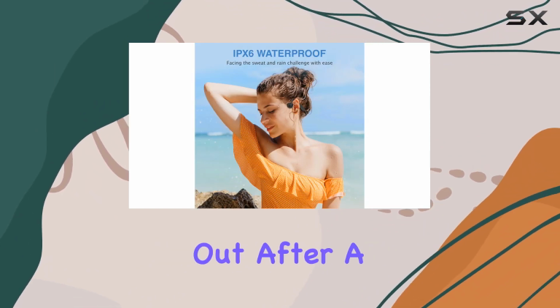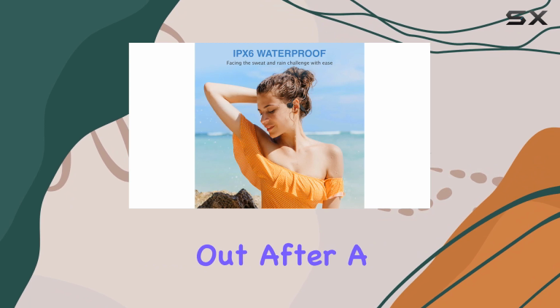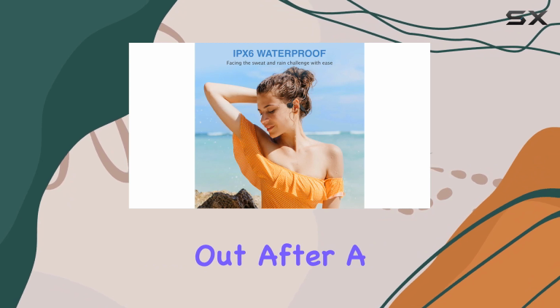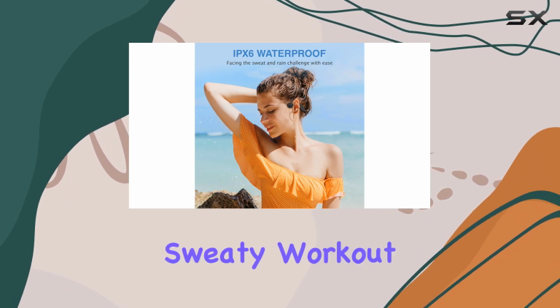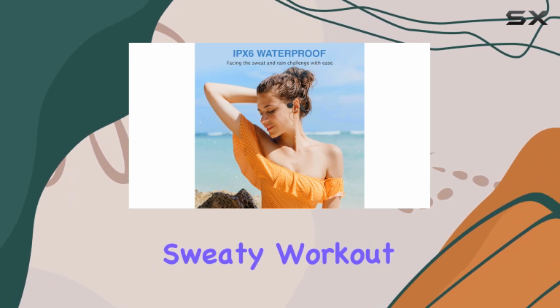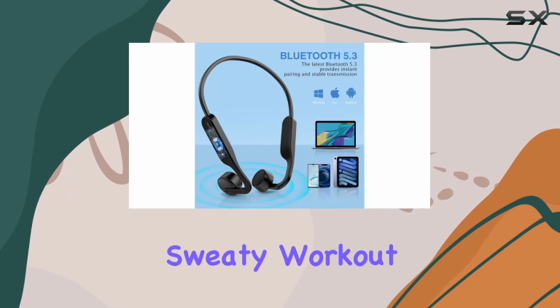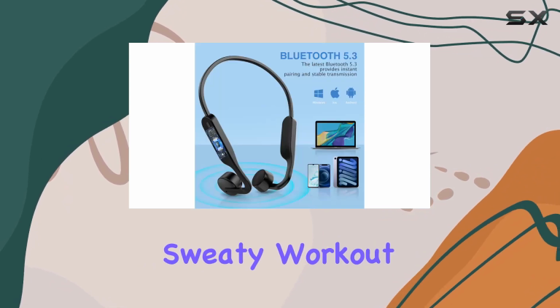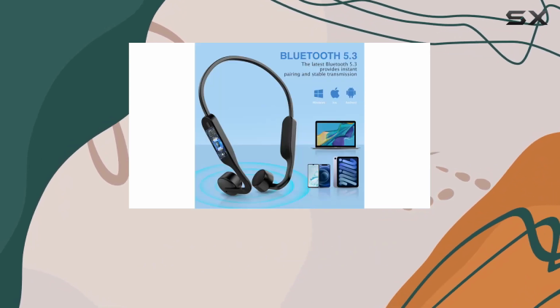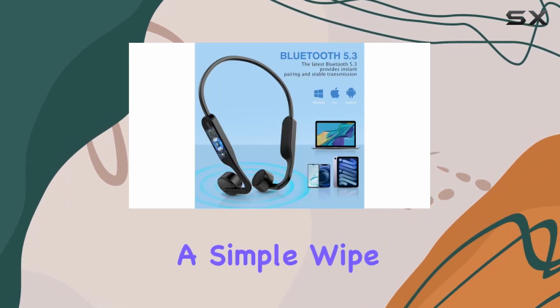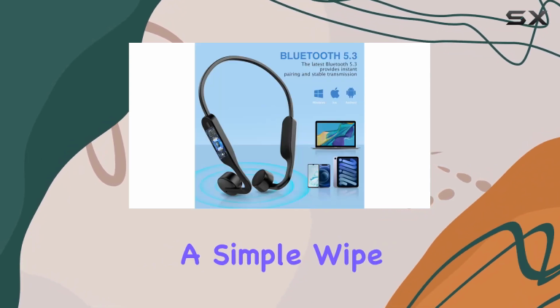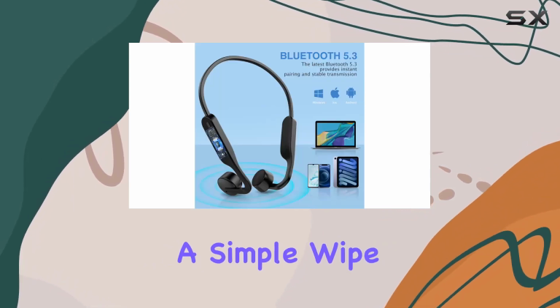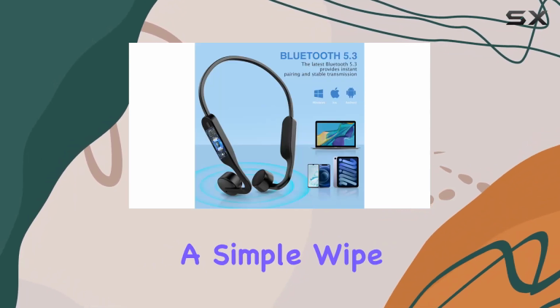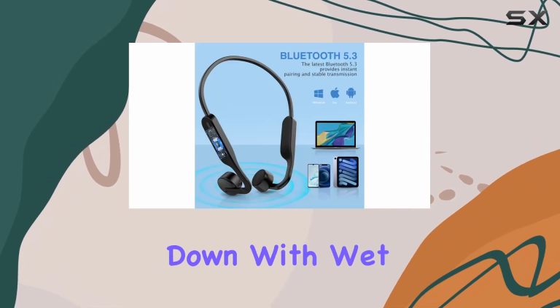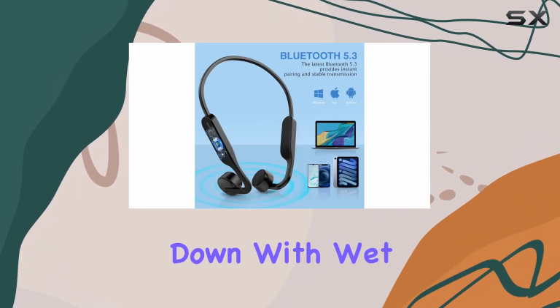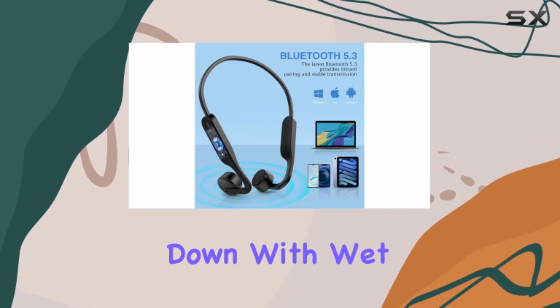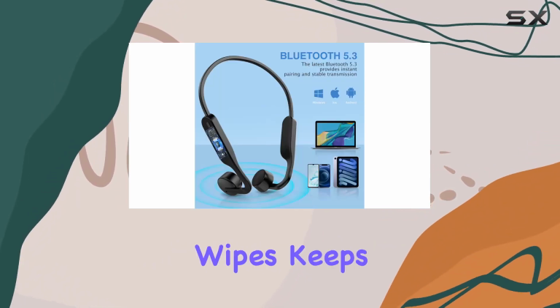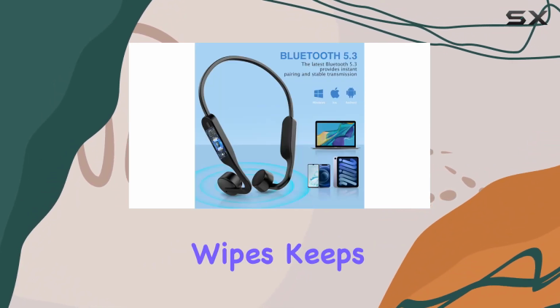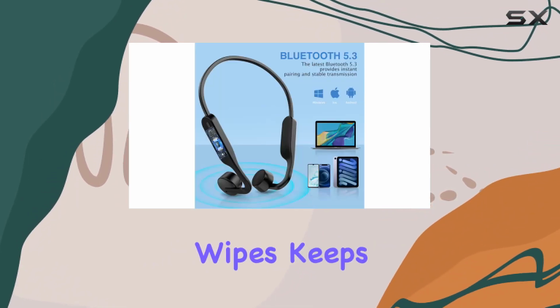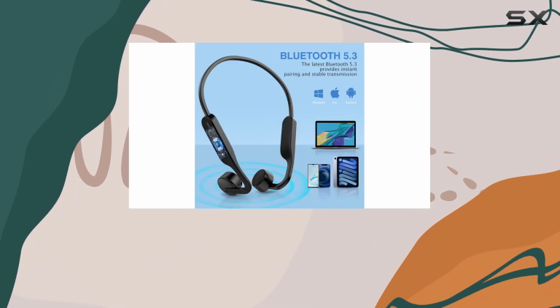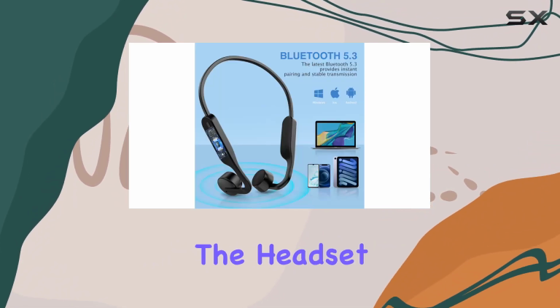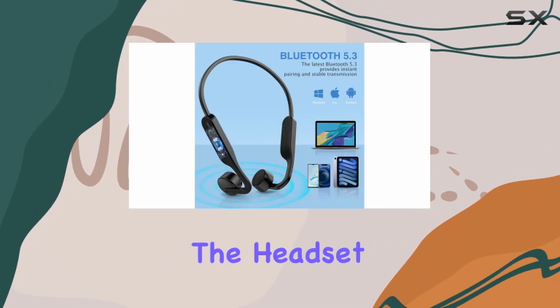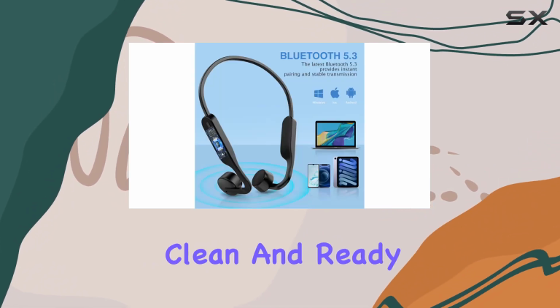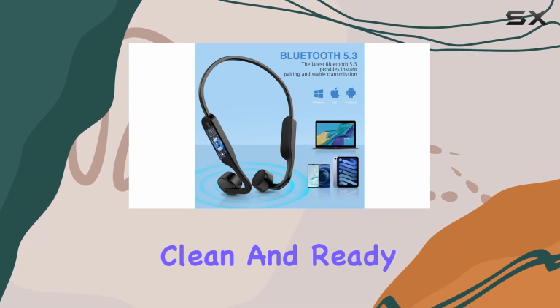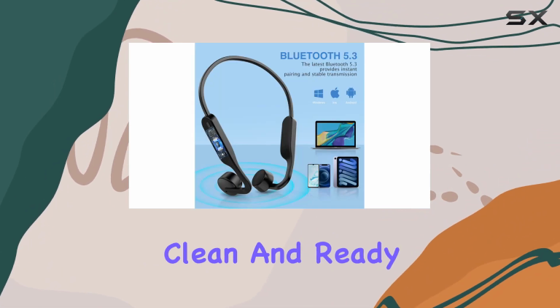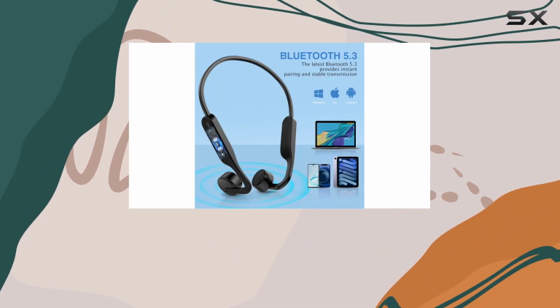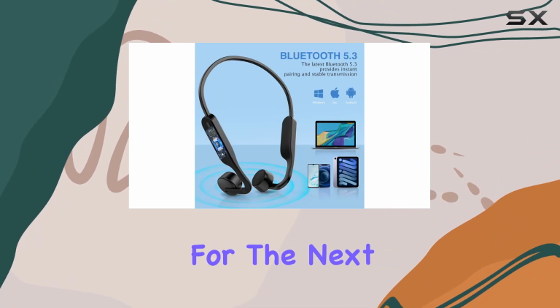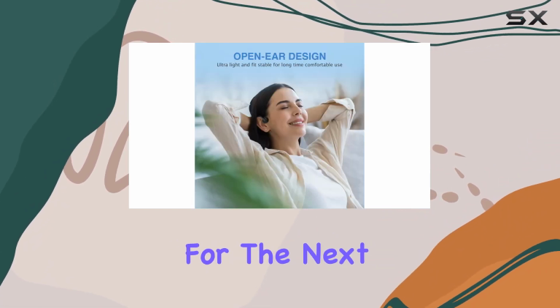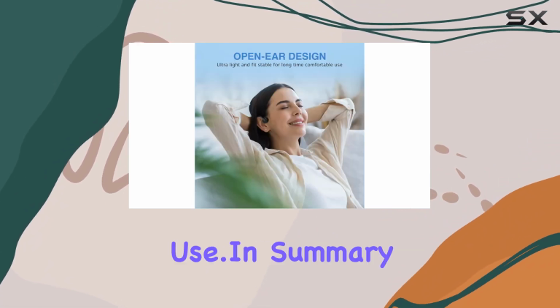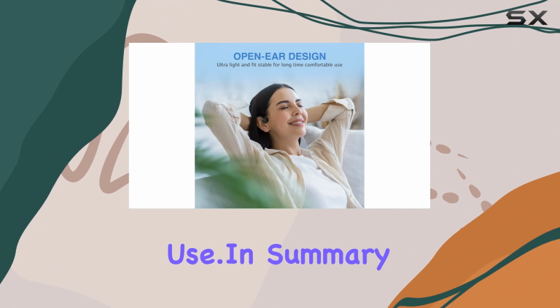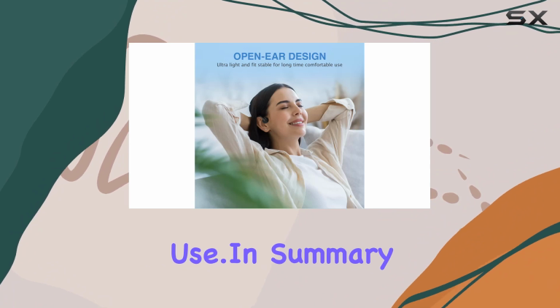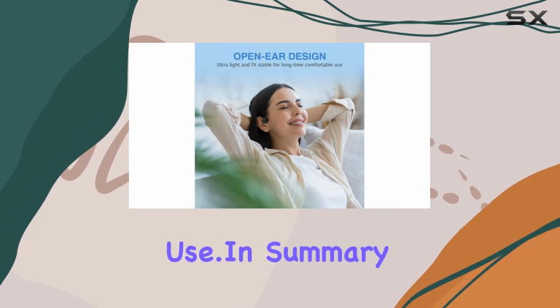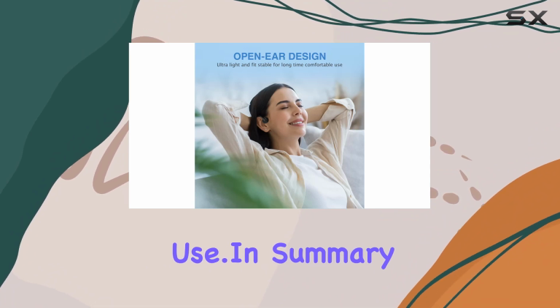After a sweaty workout, a simple wipe down with wet wipes keeps the headset clean and ready for the next use.